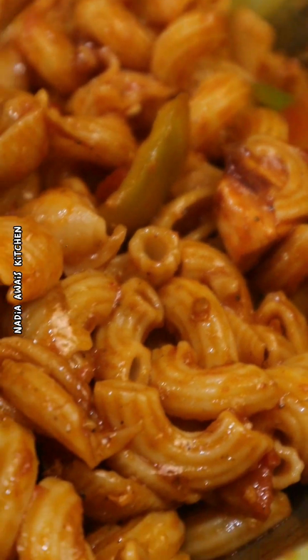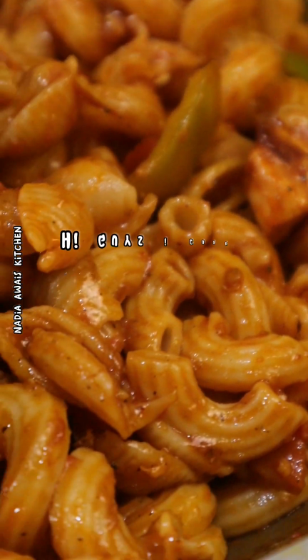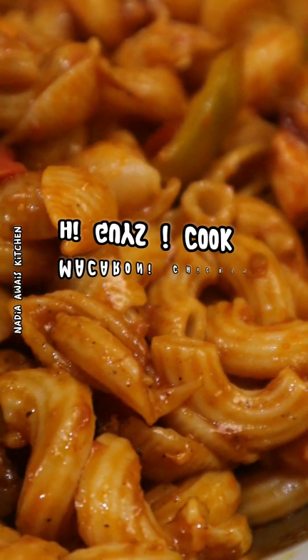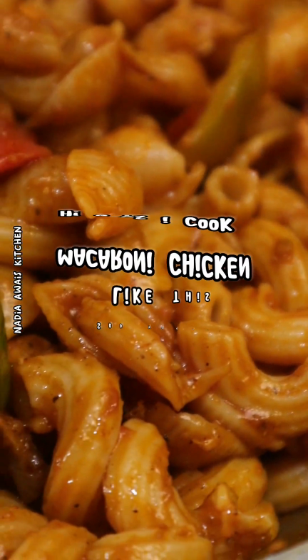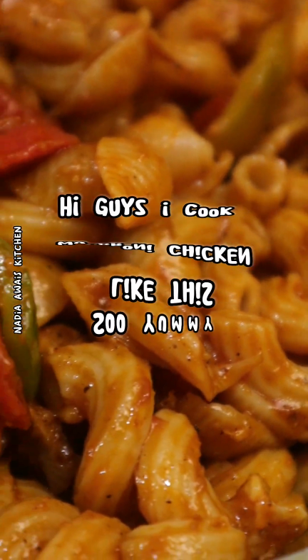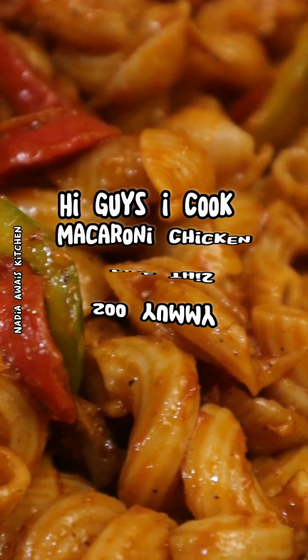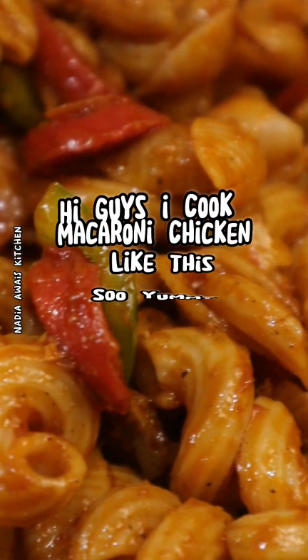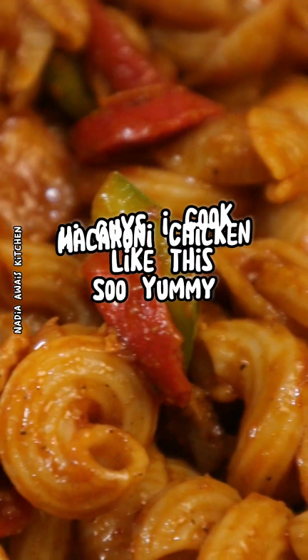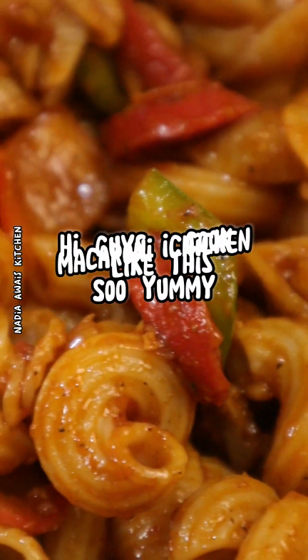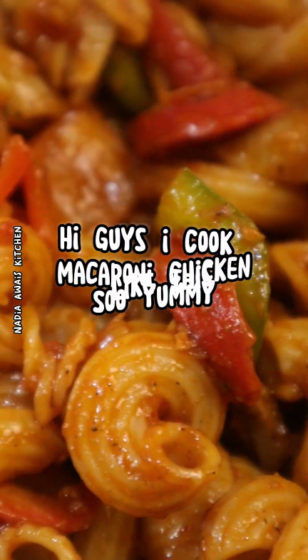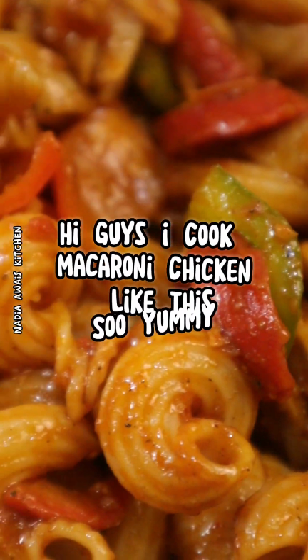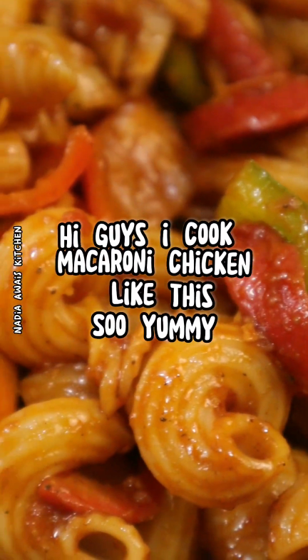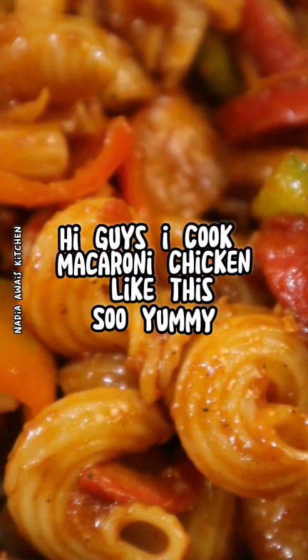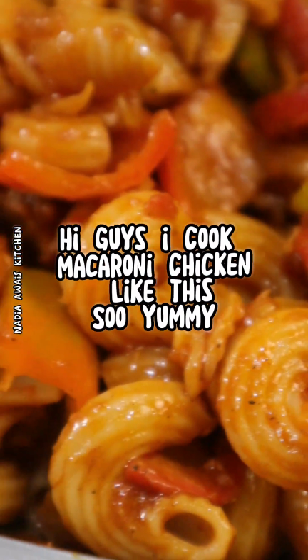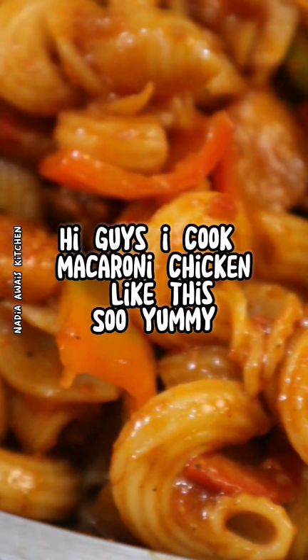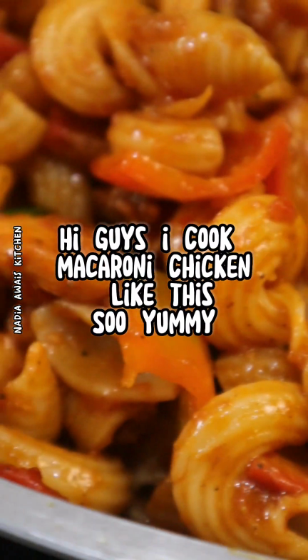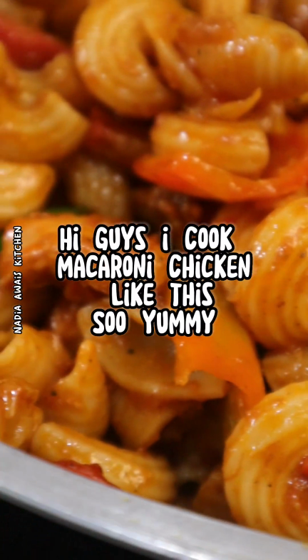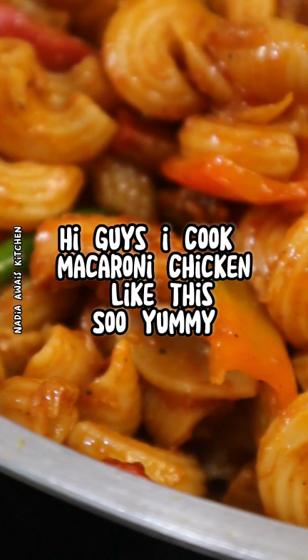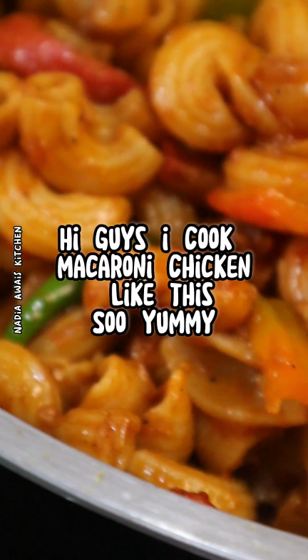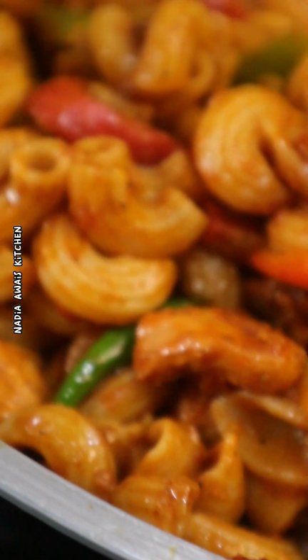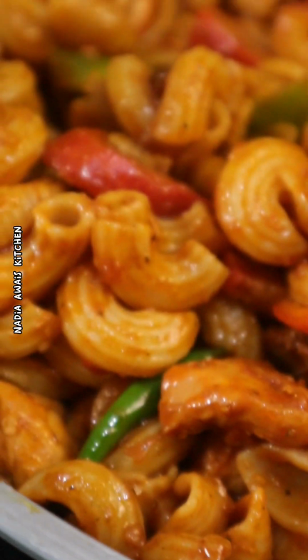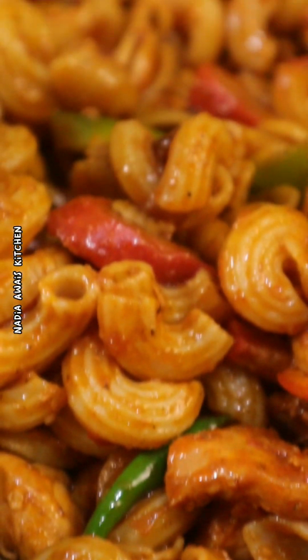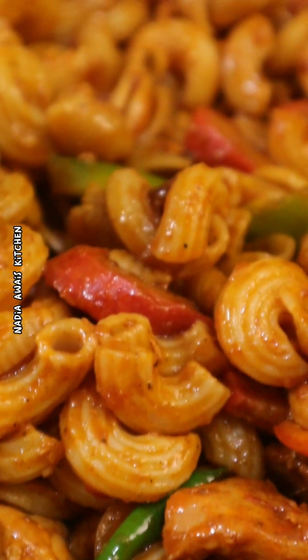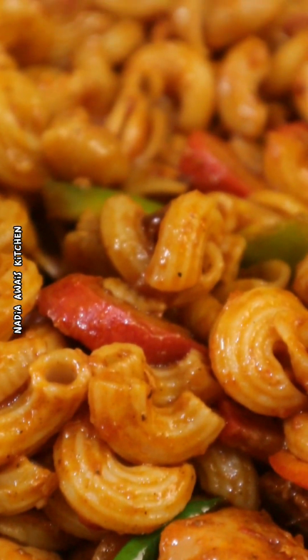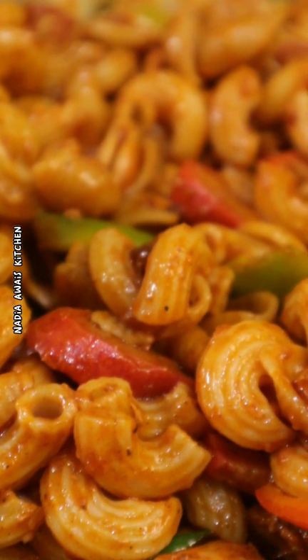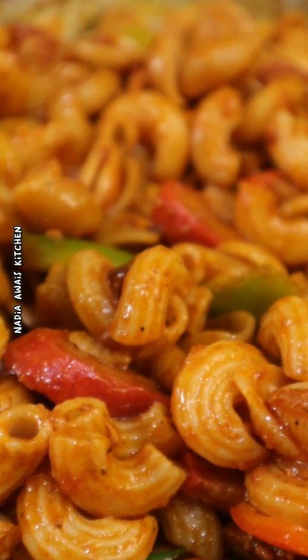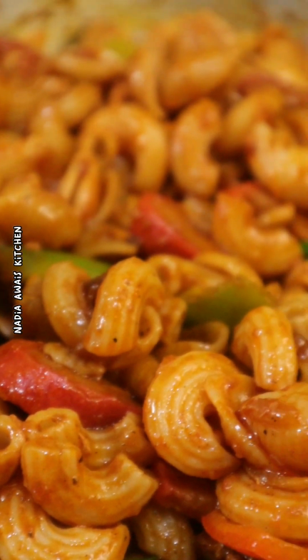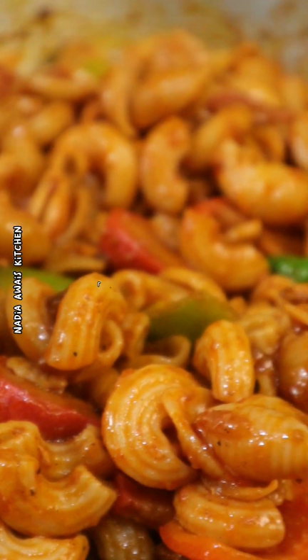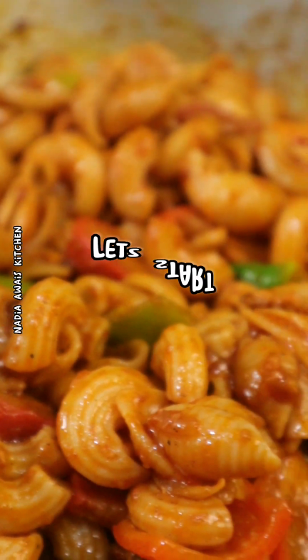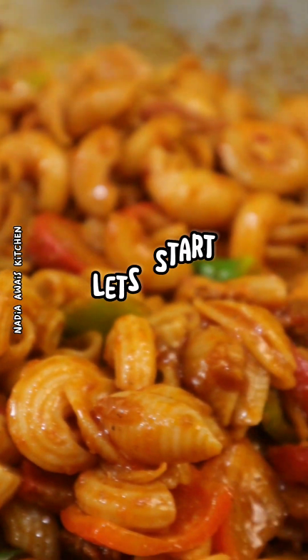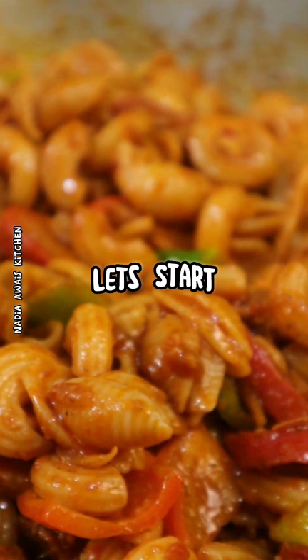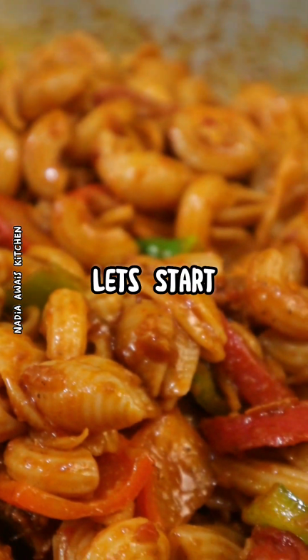Hi guys! I cook macaroni chicken like the super yummy. Let's start!